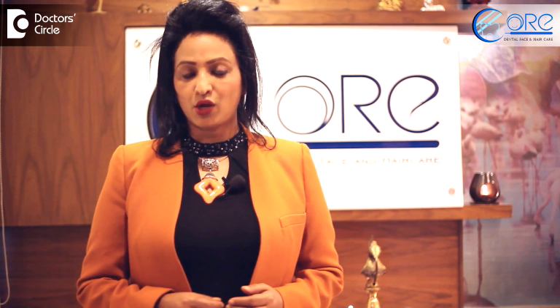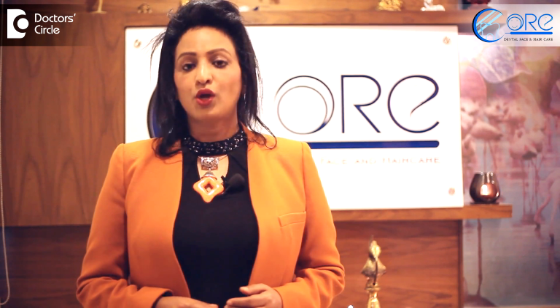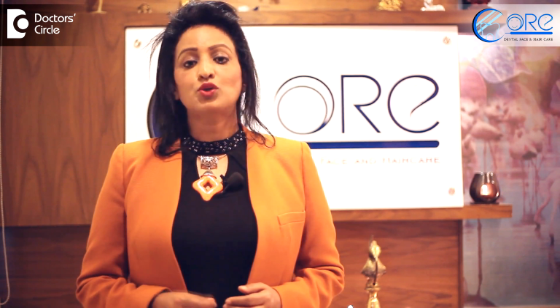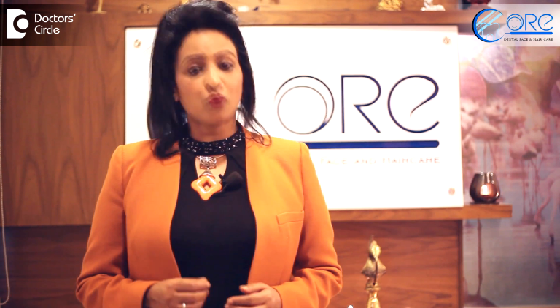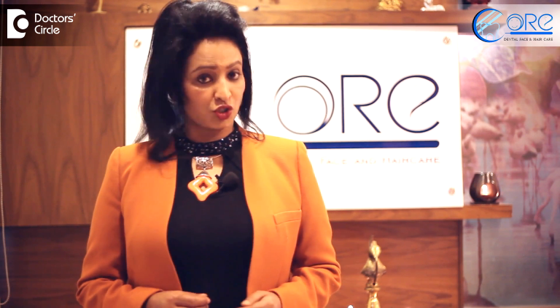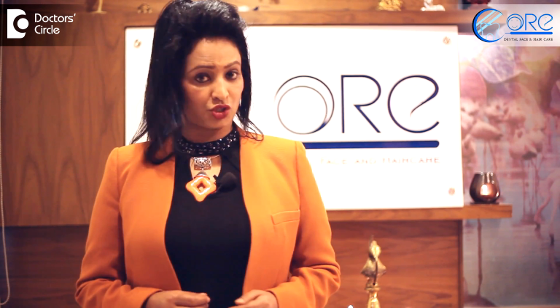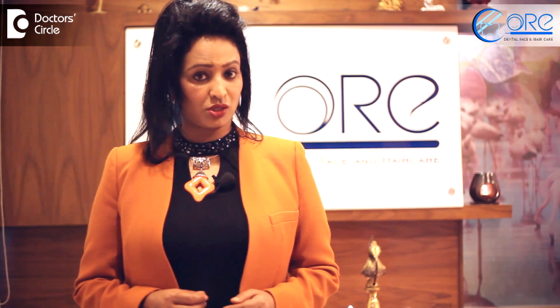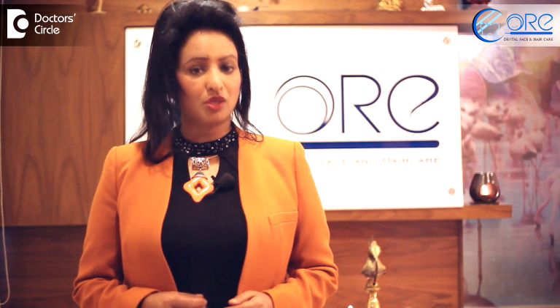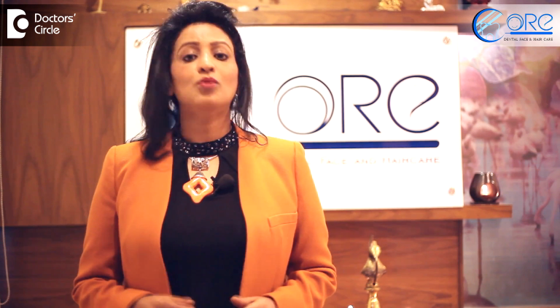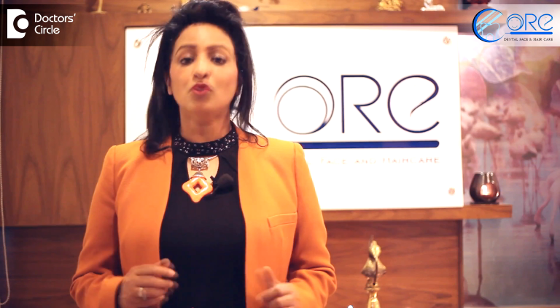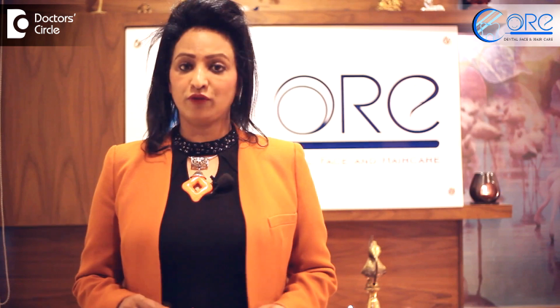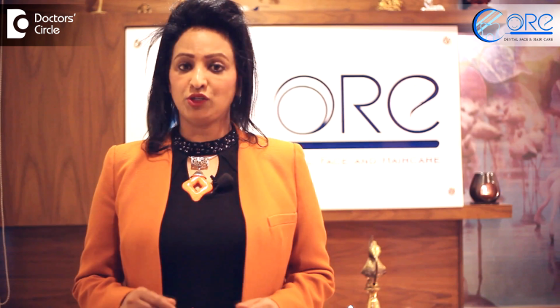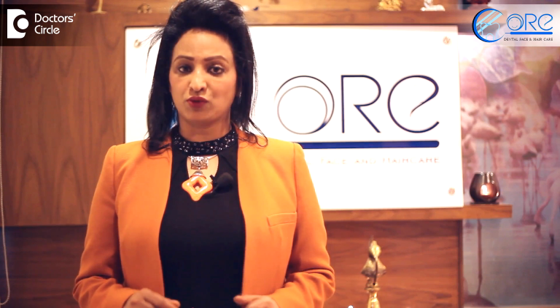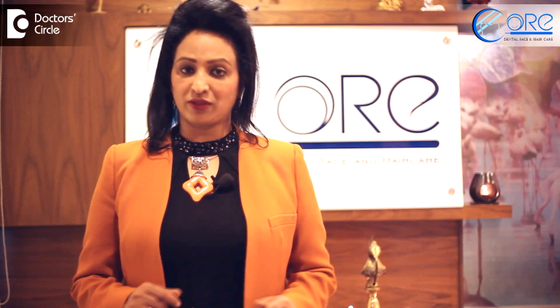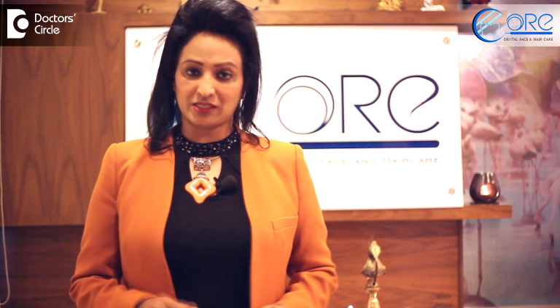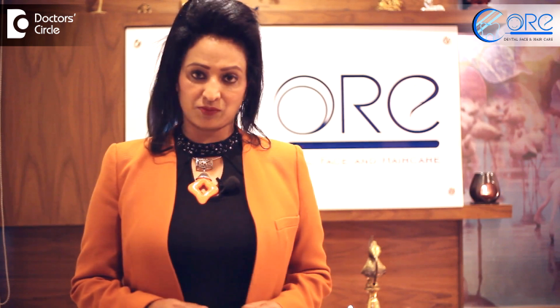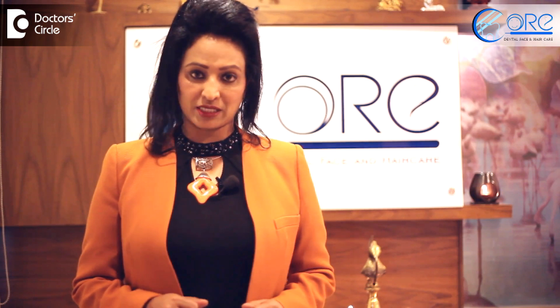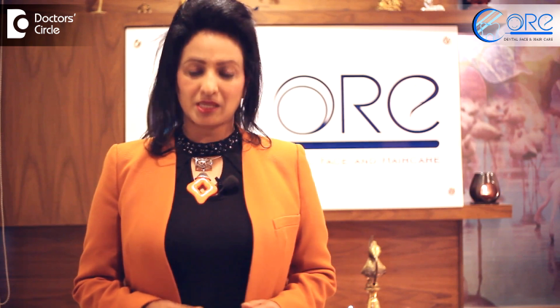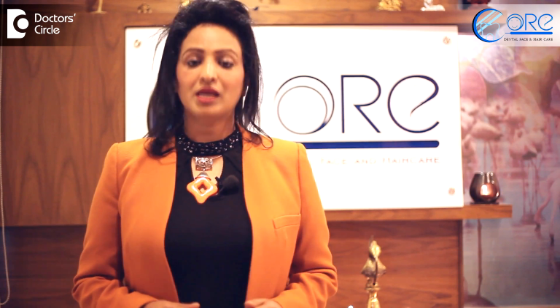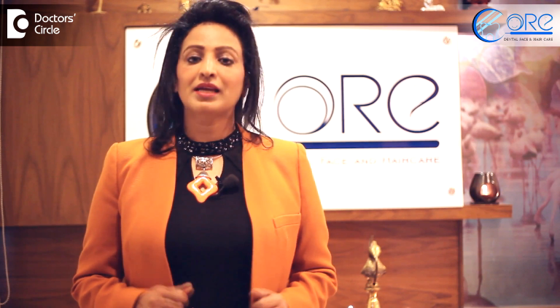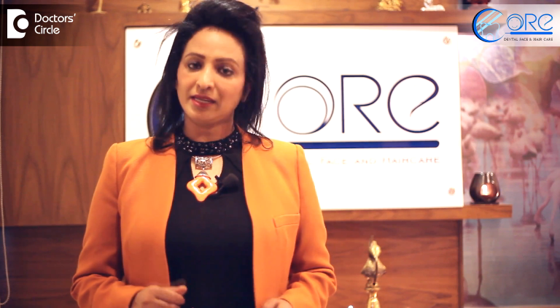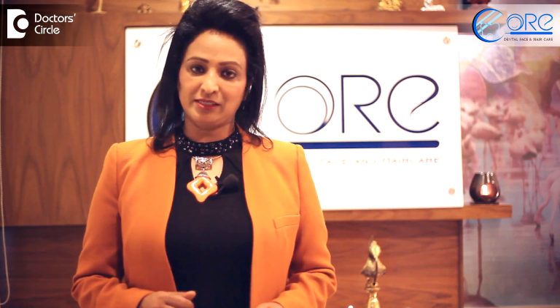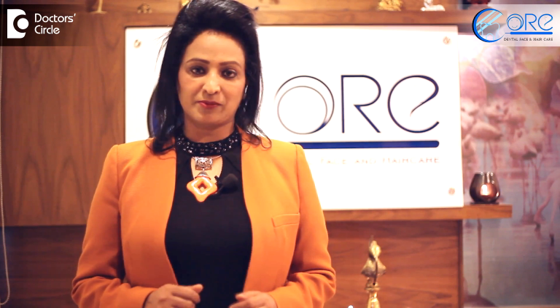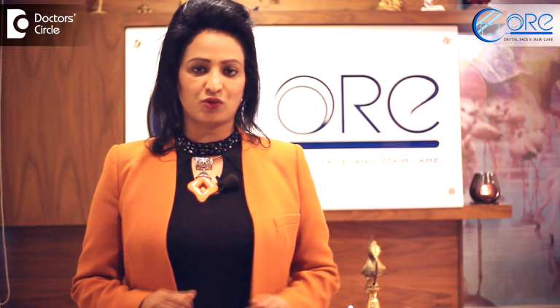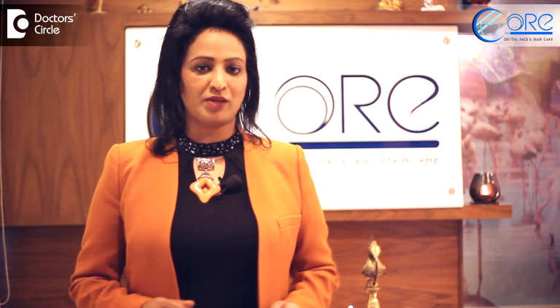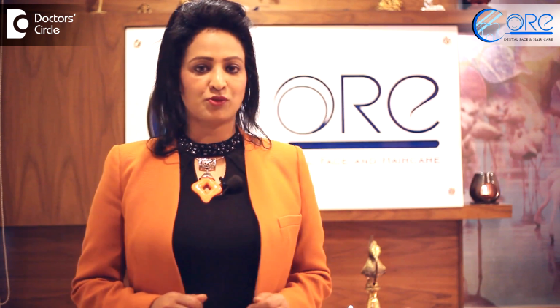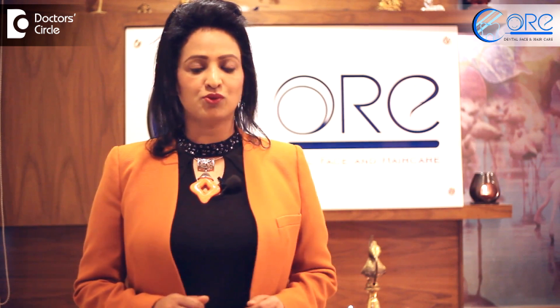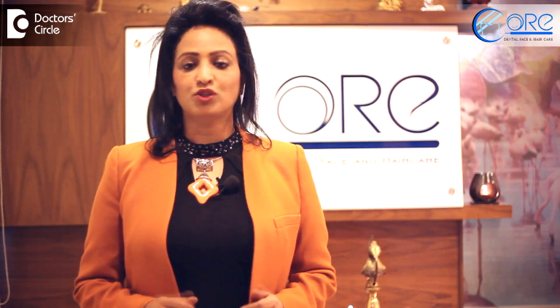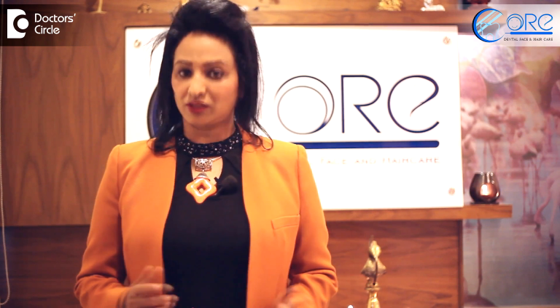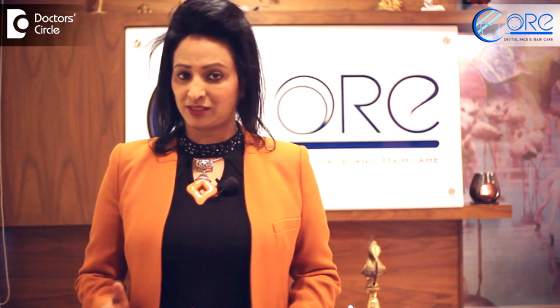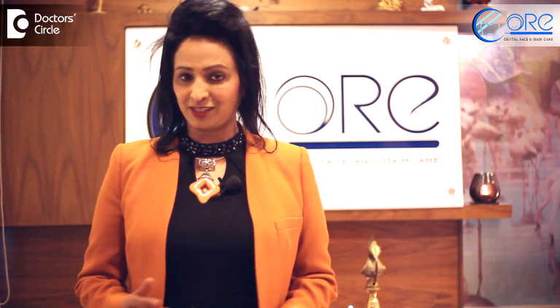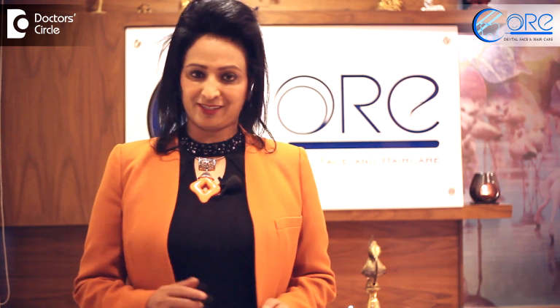To watch more videos on these subjects, kindly subscribe to Dr. Sarkar.